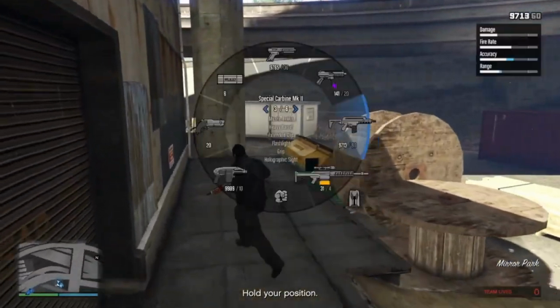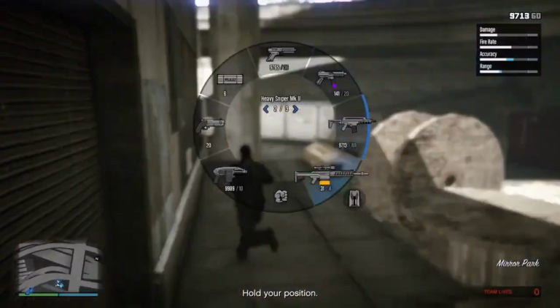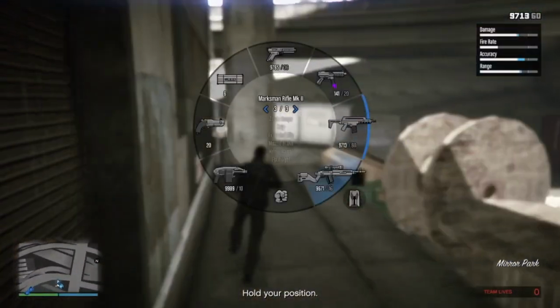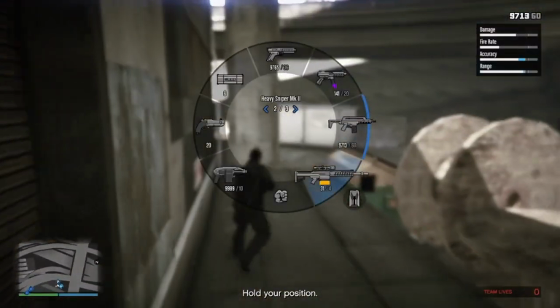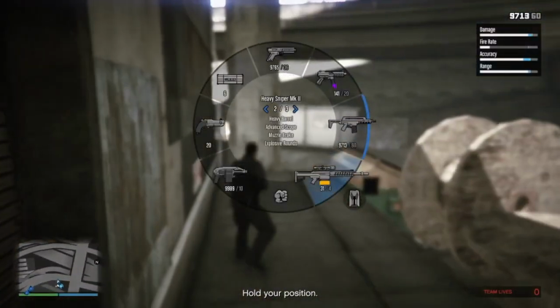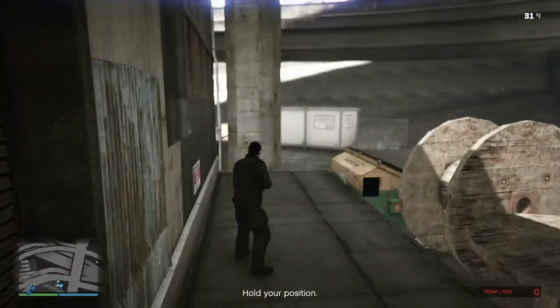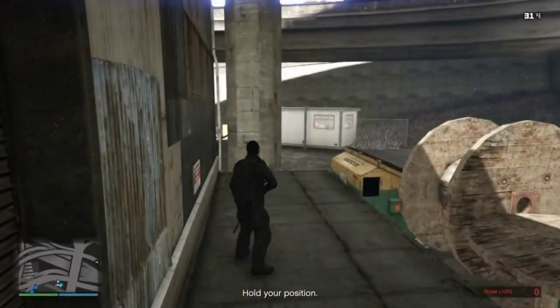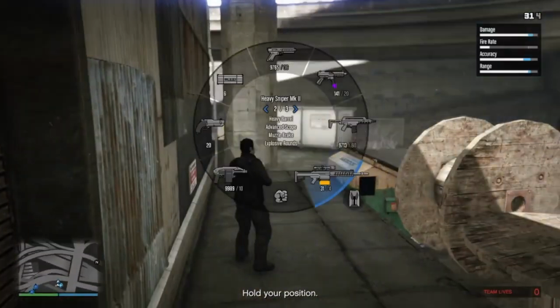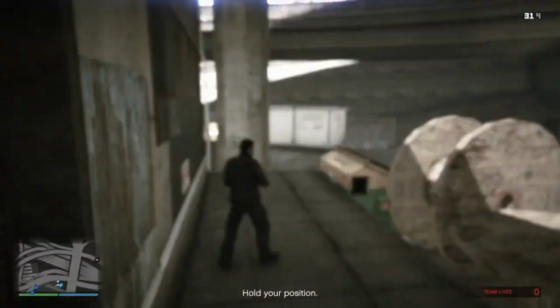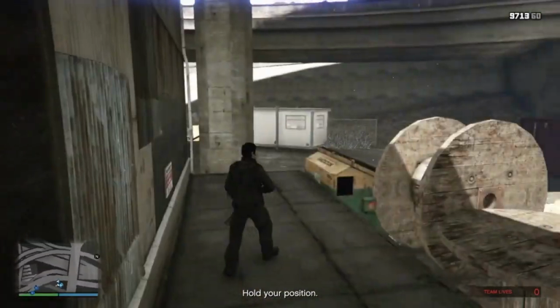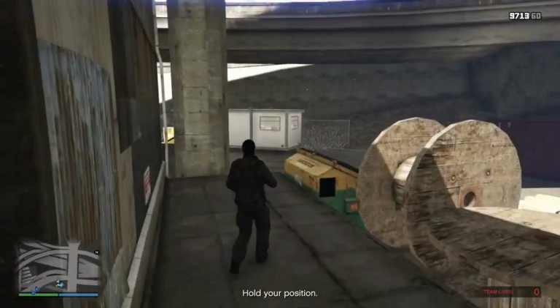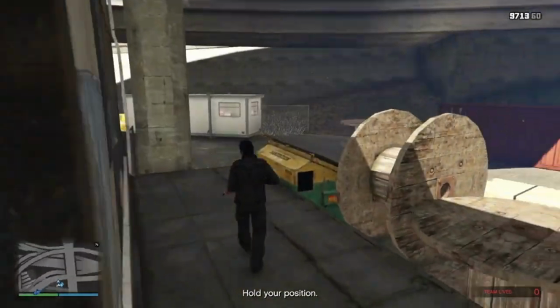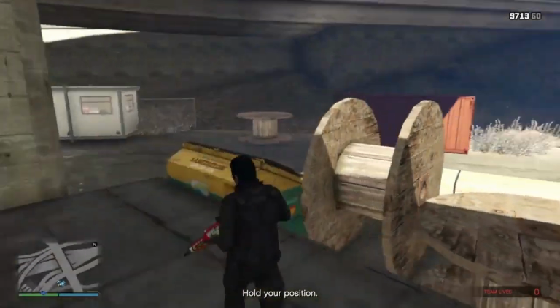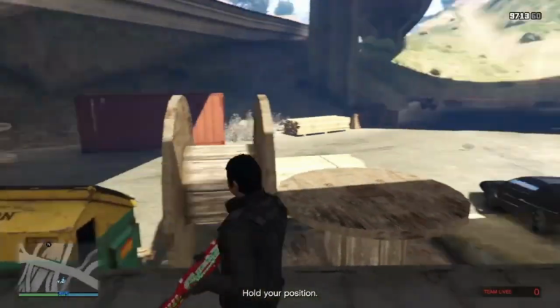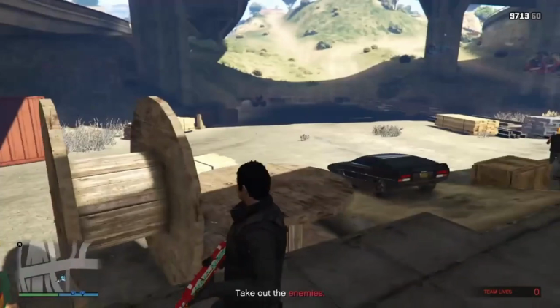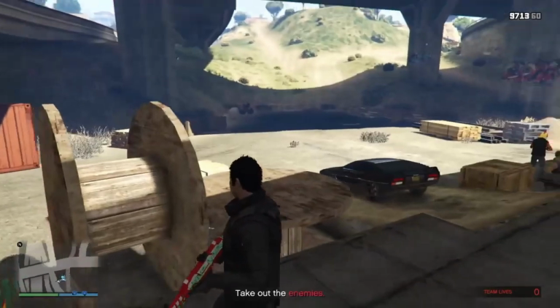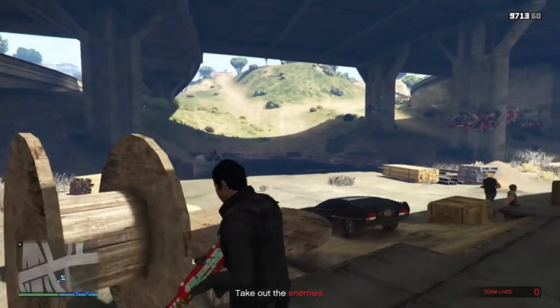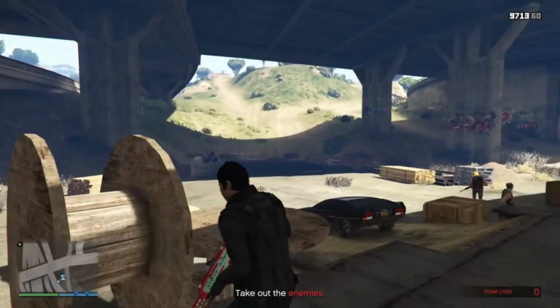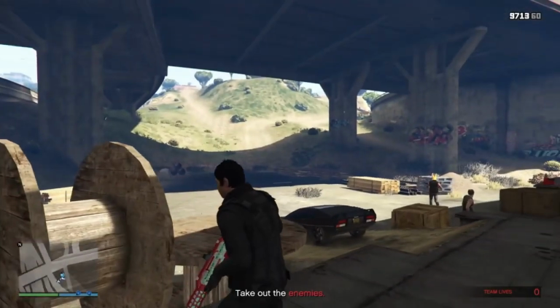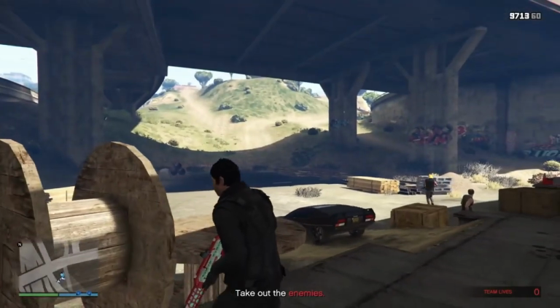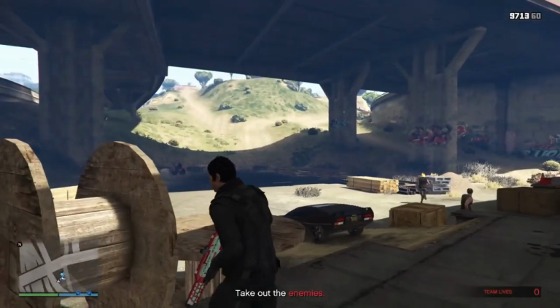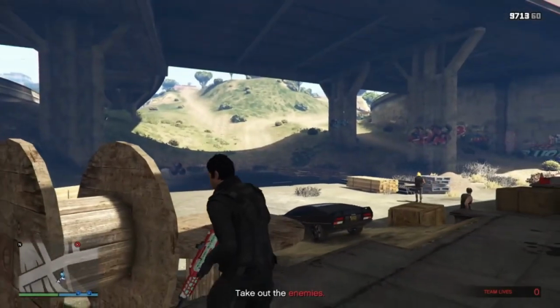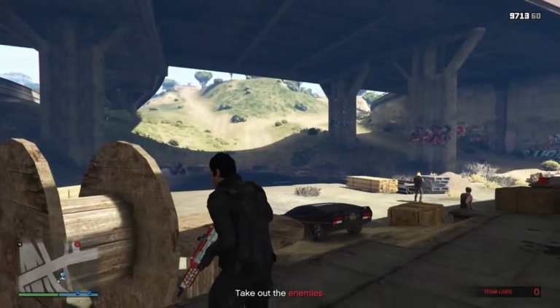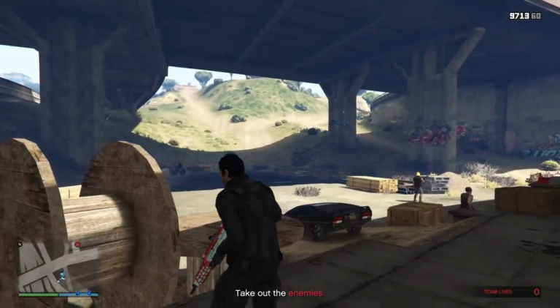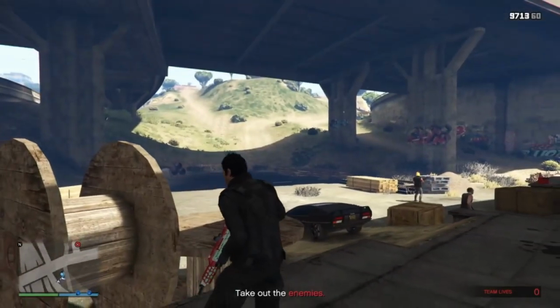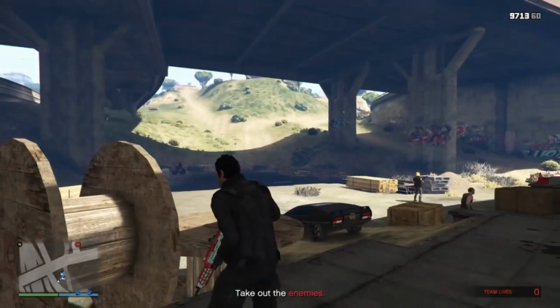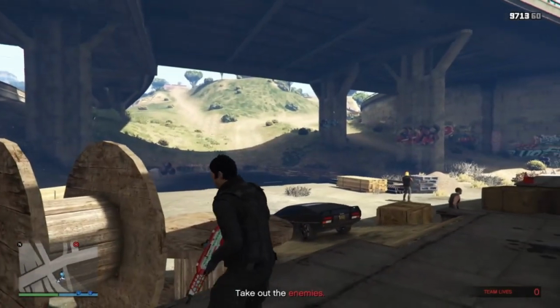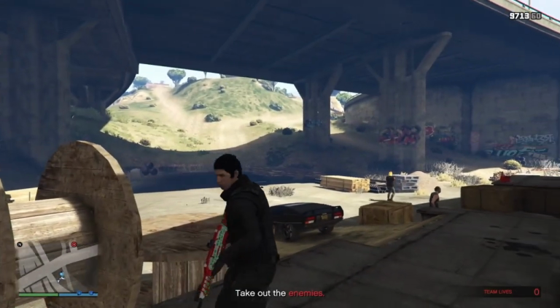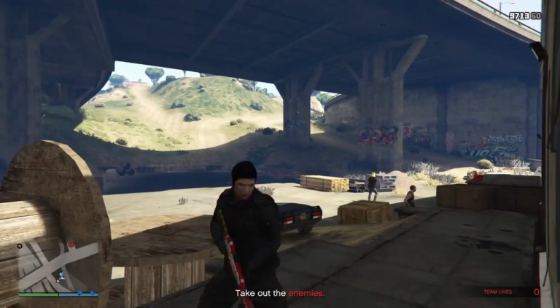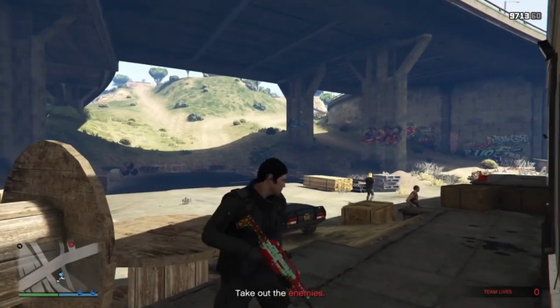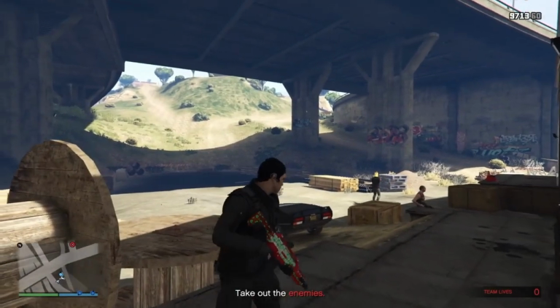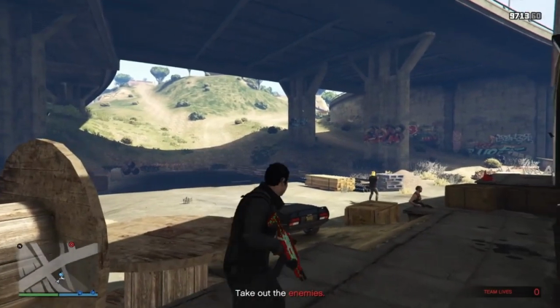North team gets the first wave, so let's concentrate on this first. The first short wave will be taken out by the proximity mines.